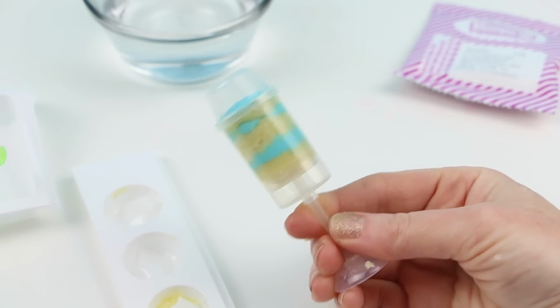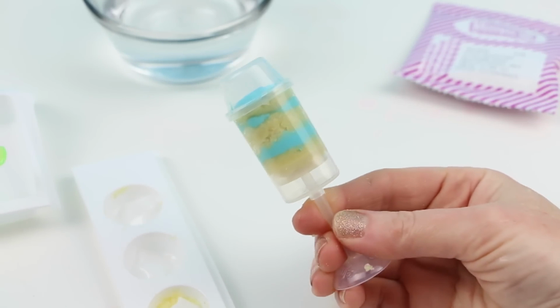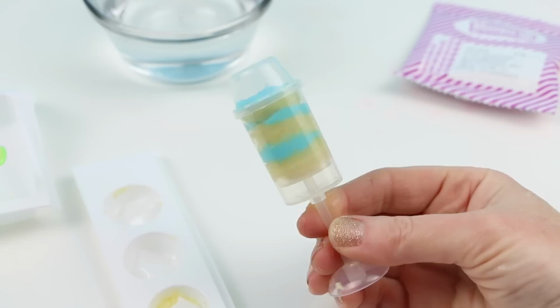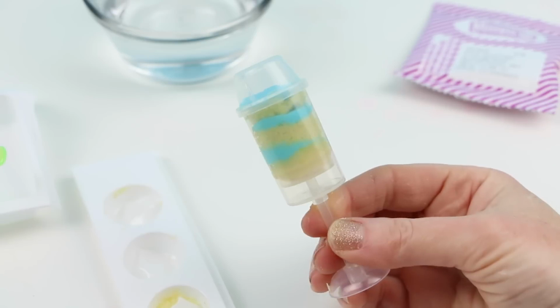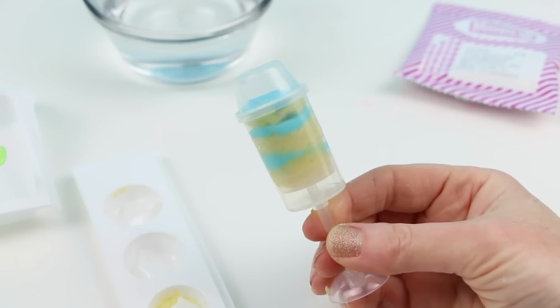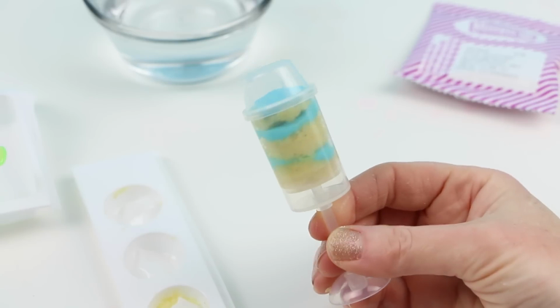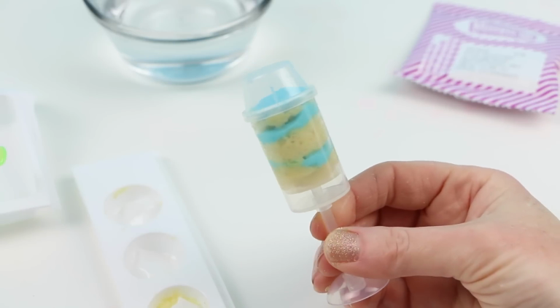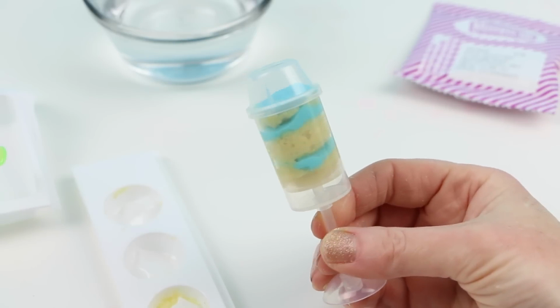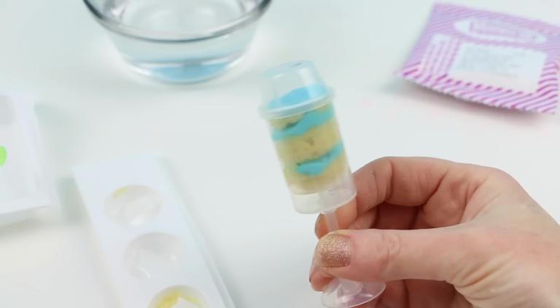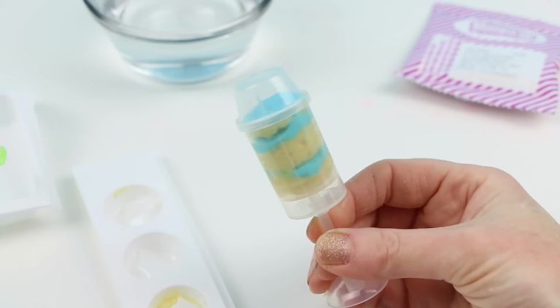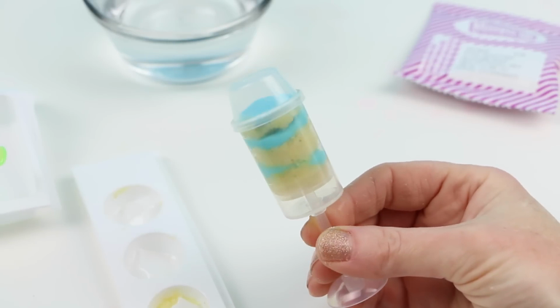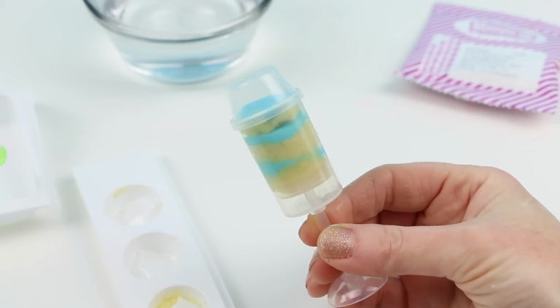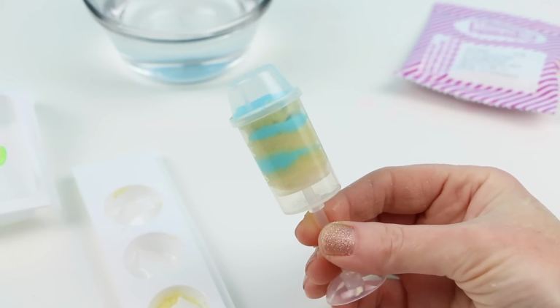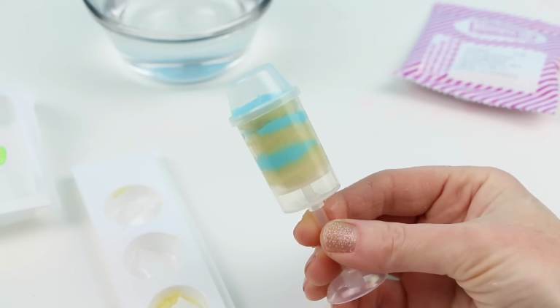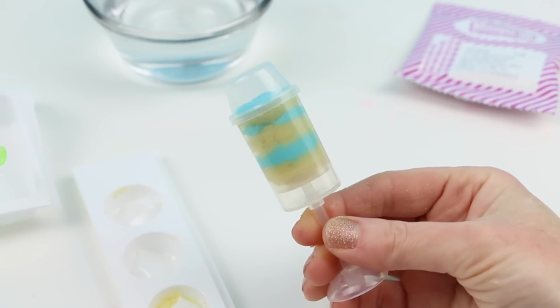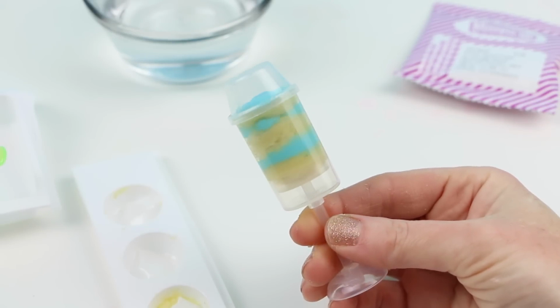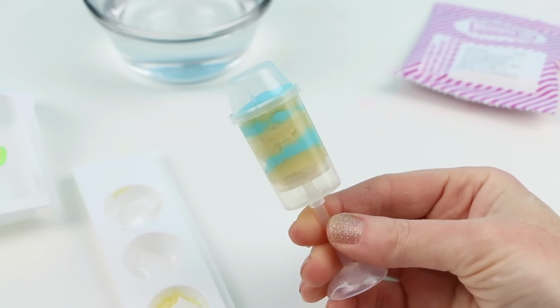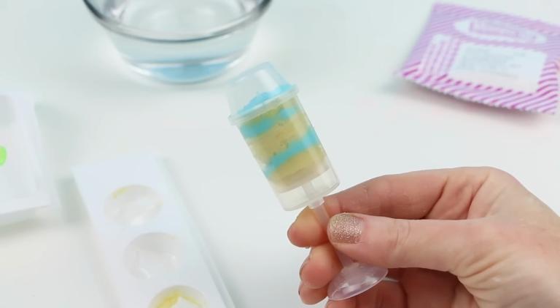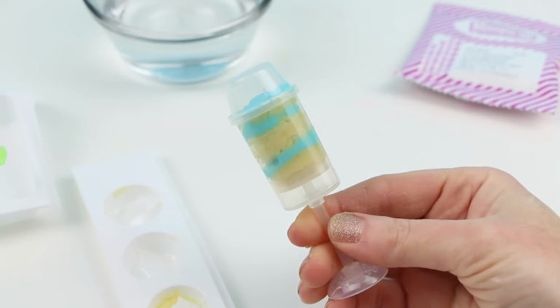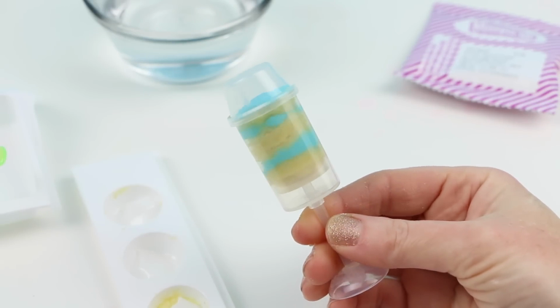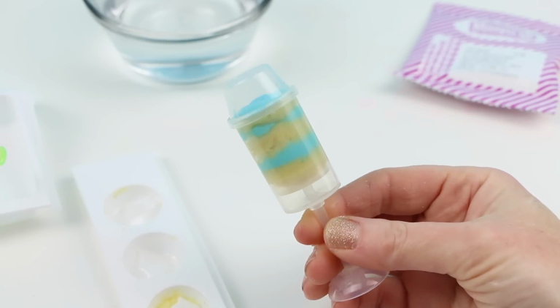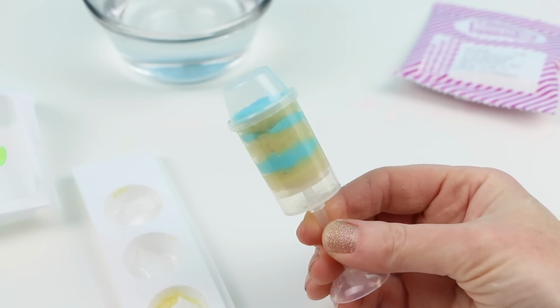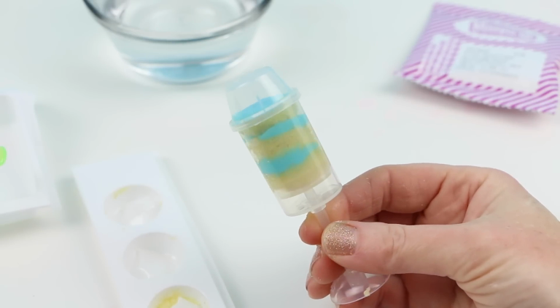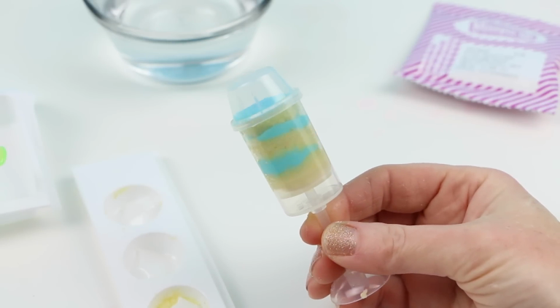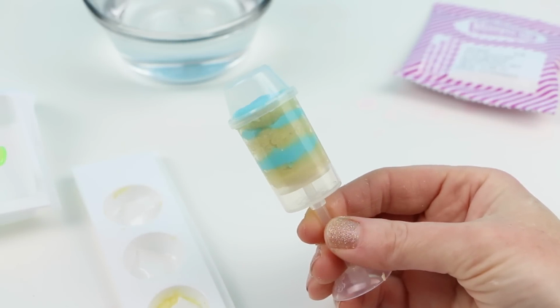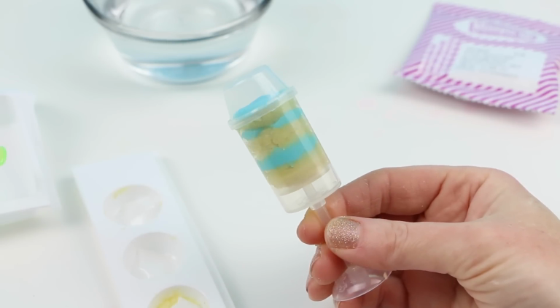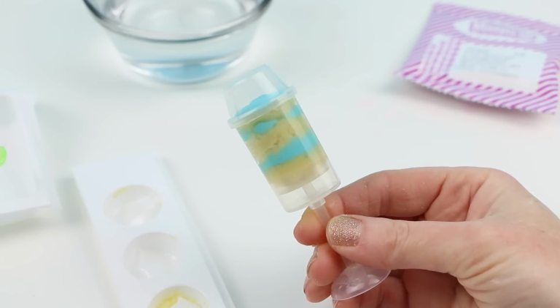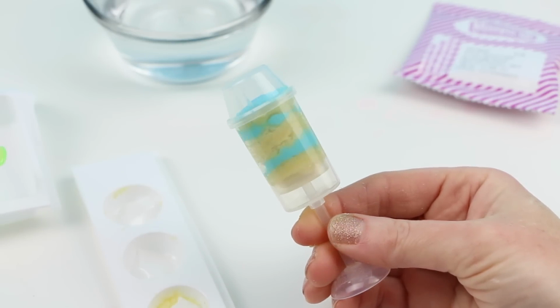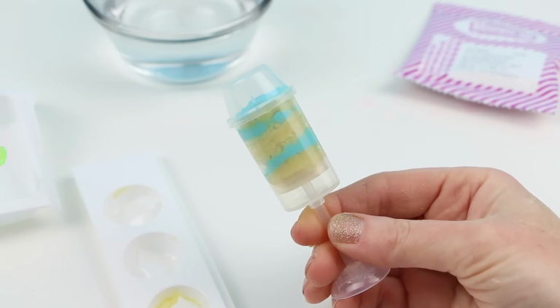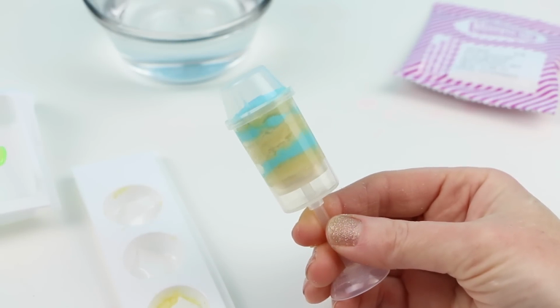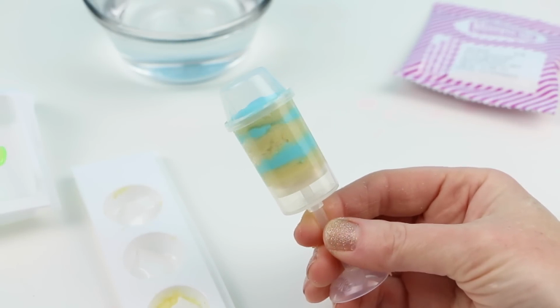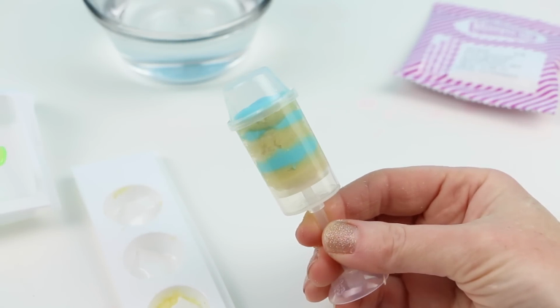The lid goes on just like this, just in case you want to store it. Isn't that adorable? That was really super easy. Let me make the pink frosting one next.